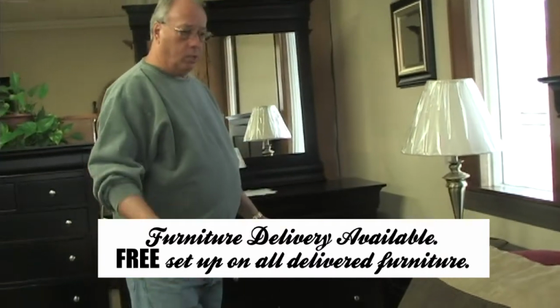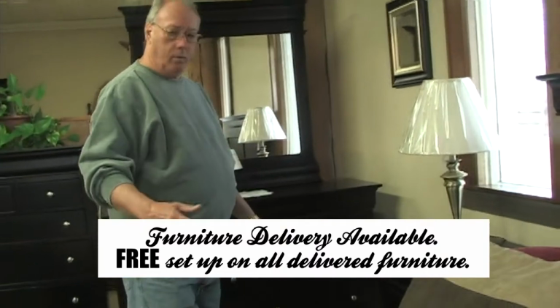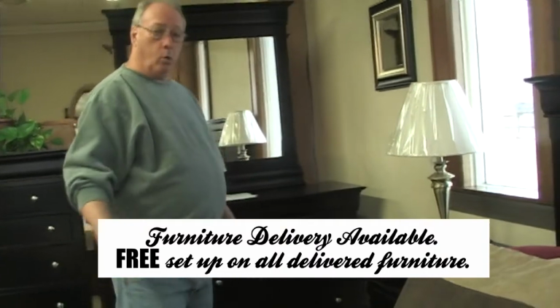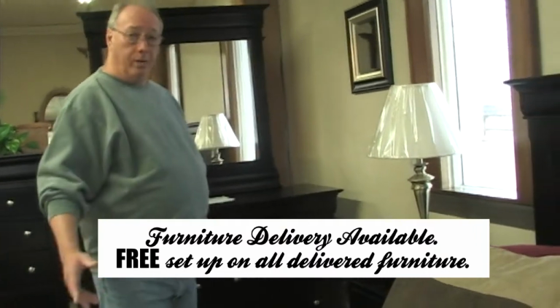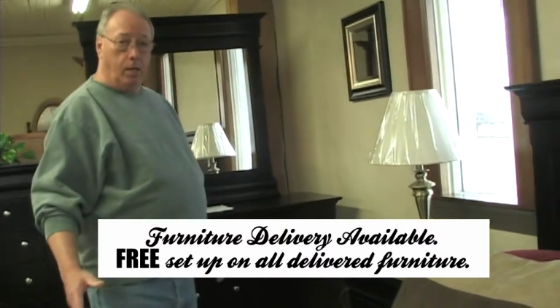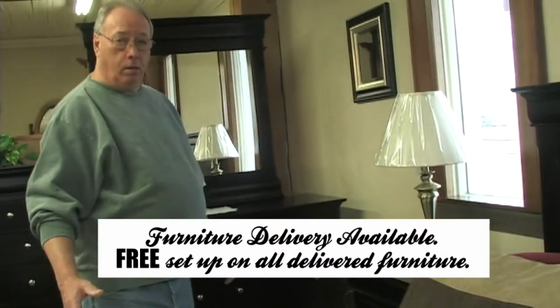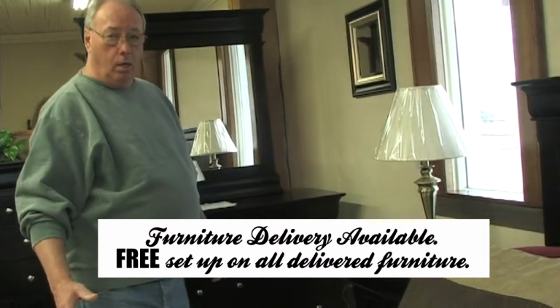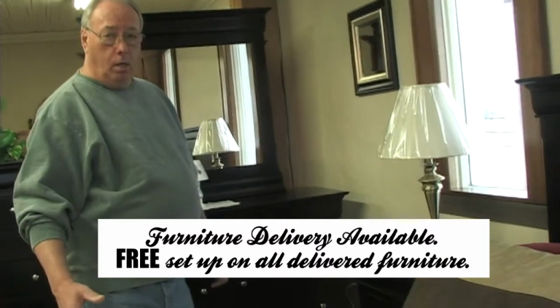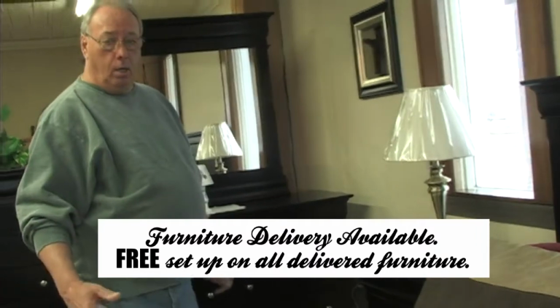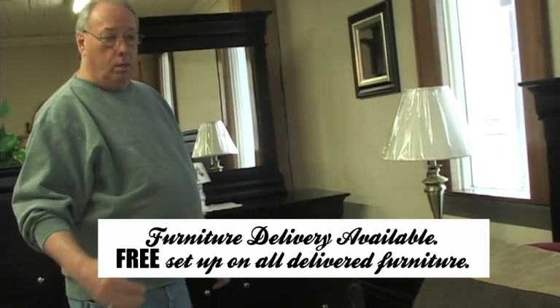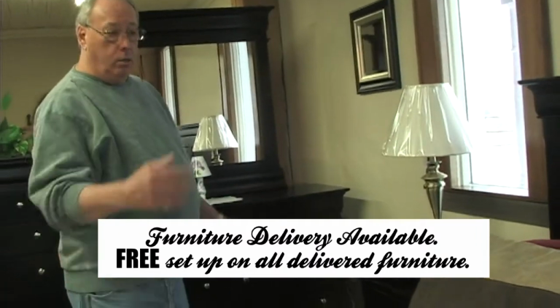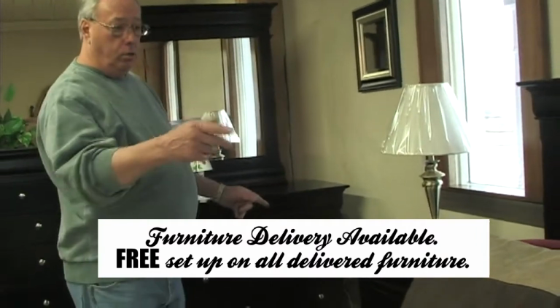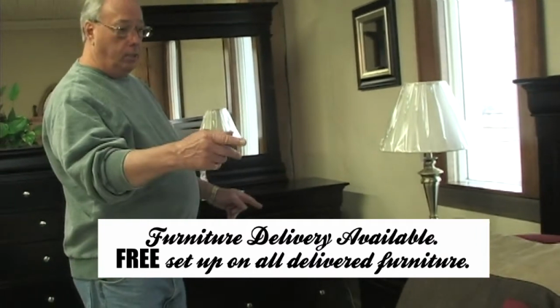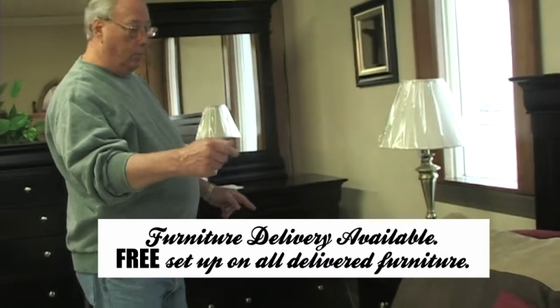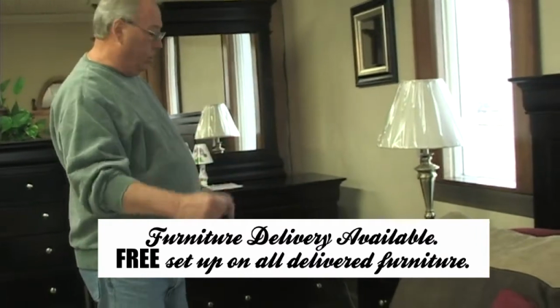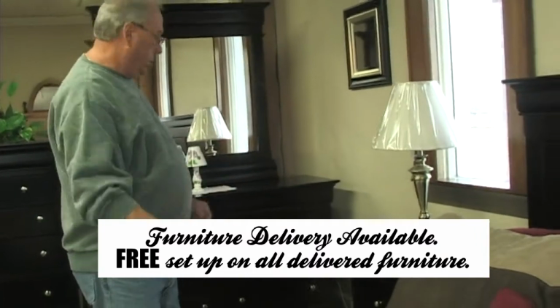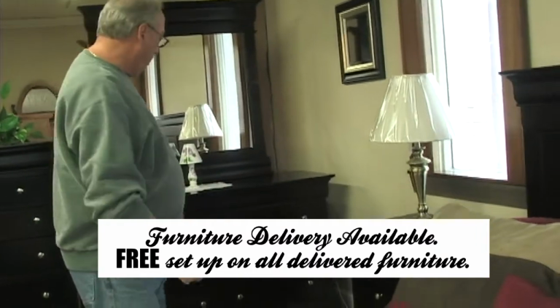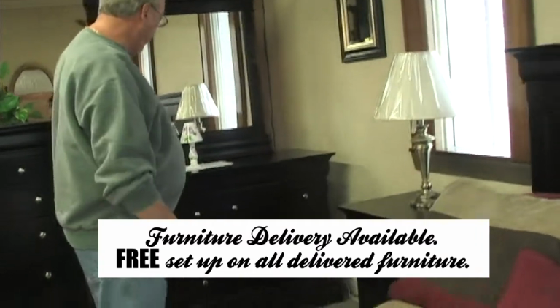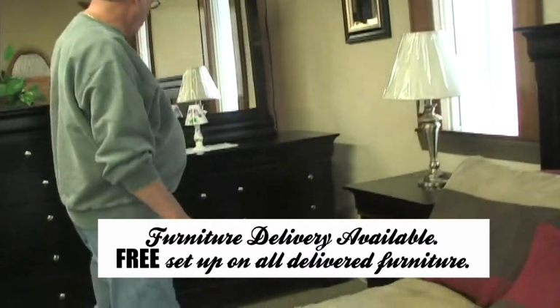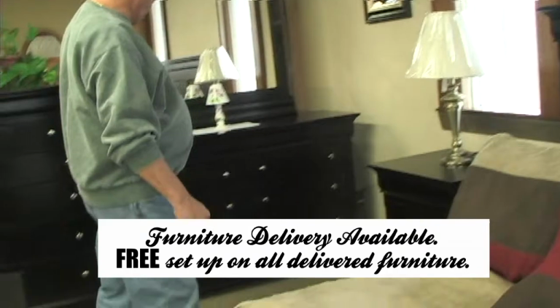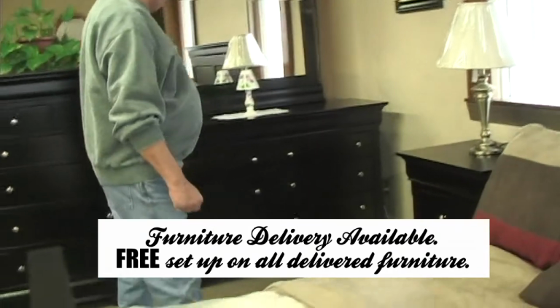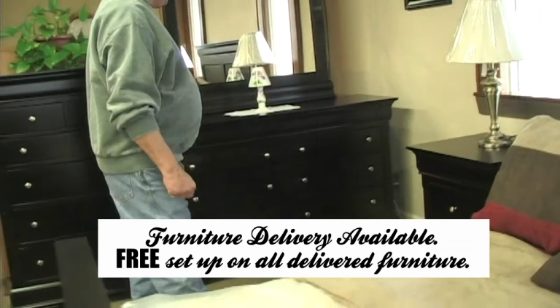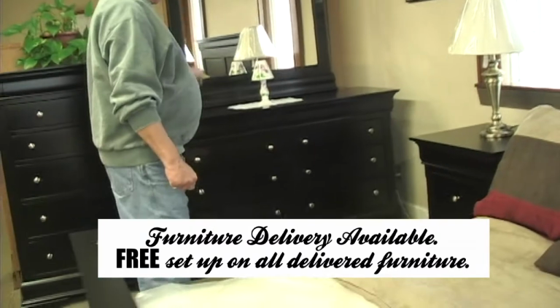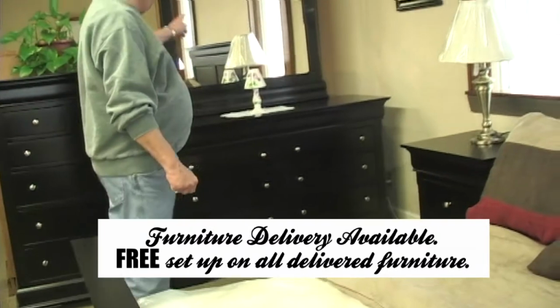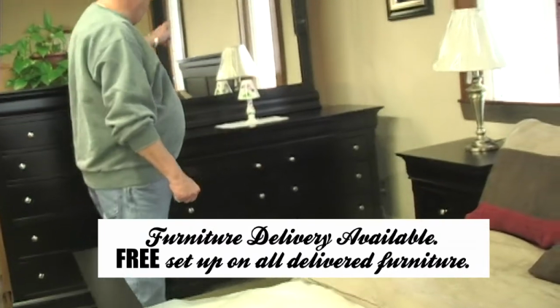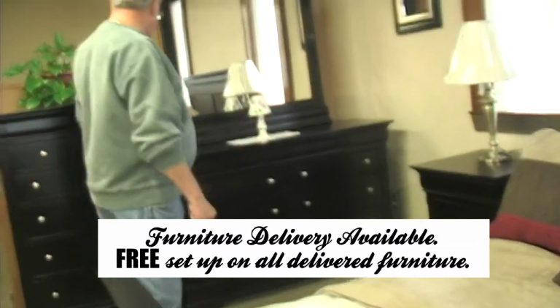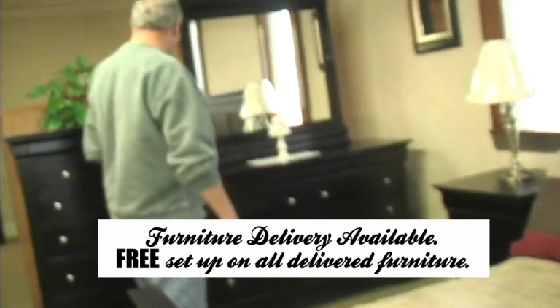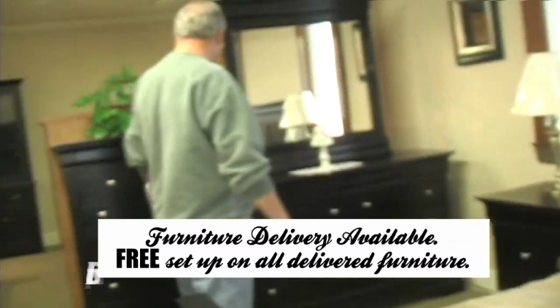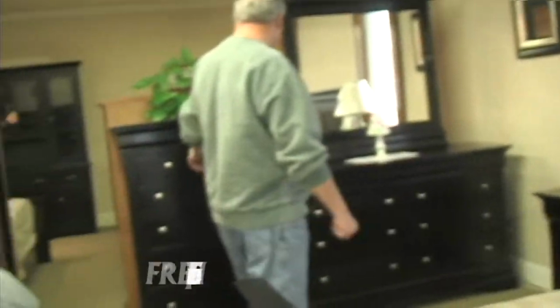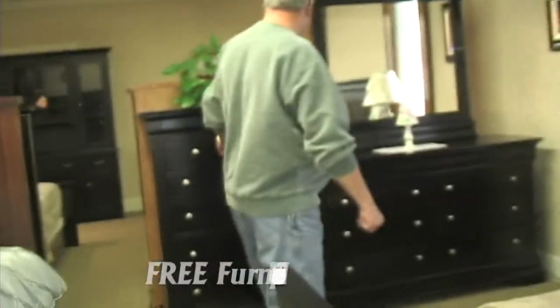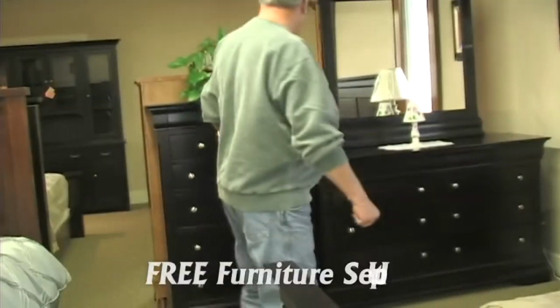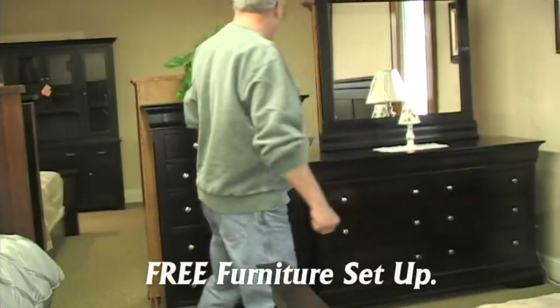which would give you a queen bed, two night tables, dresser, mirror, and highball.